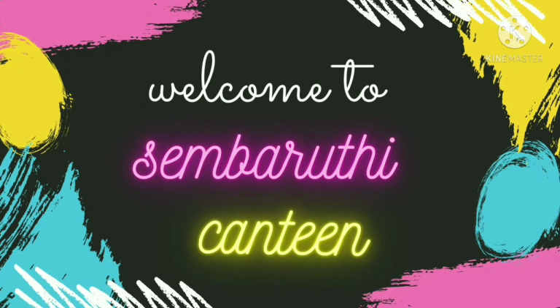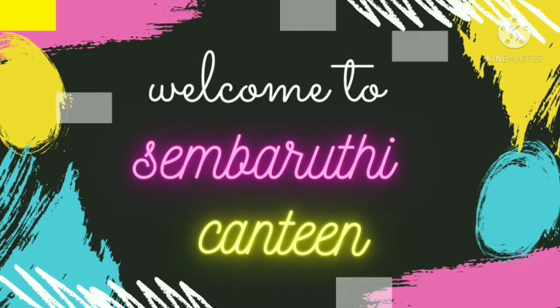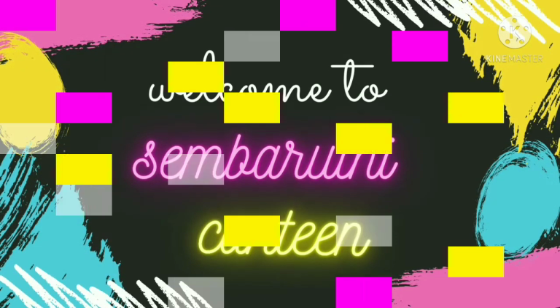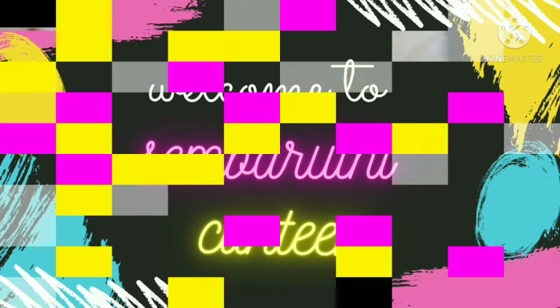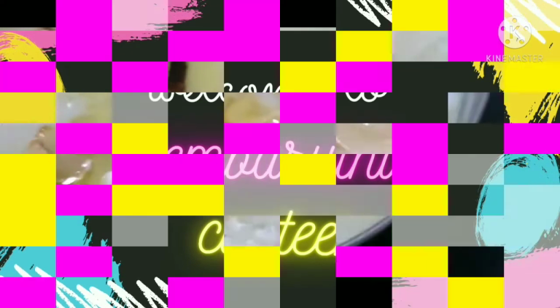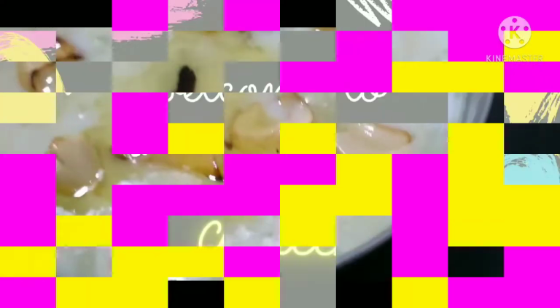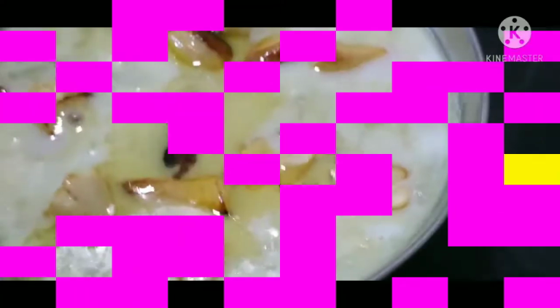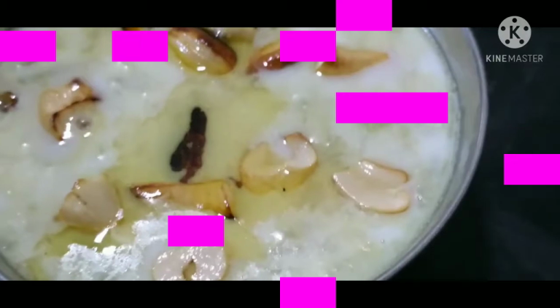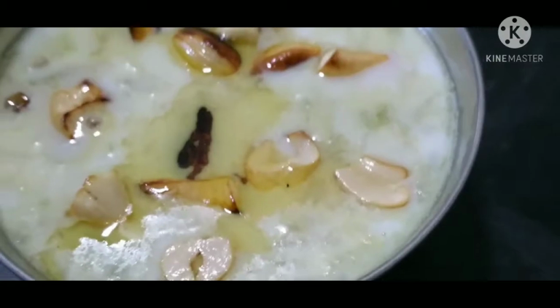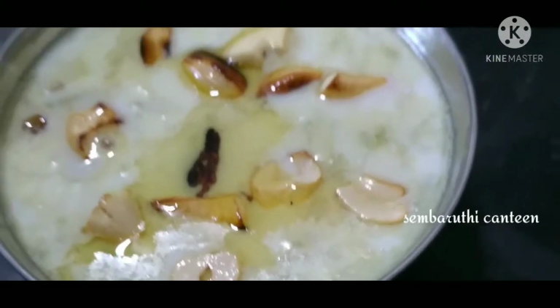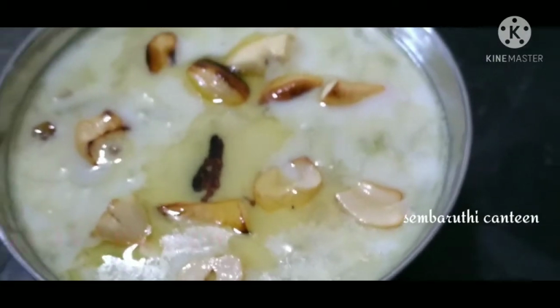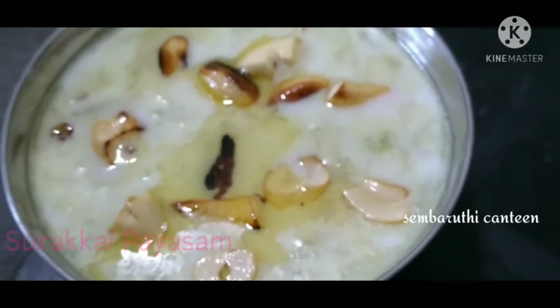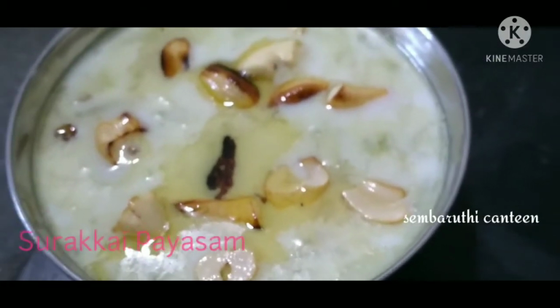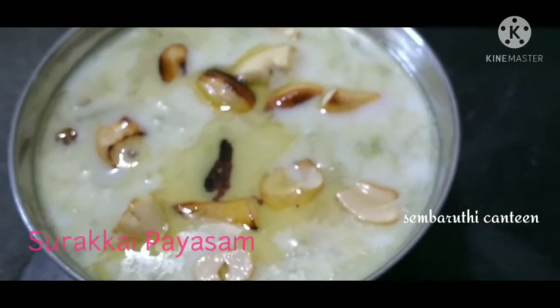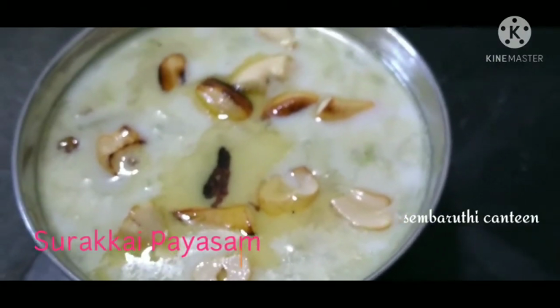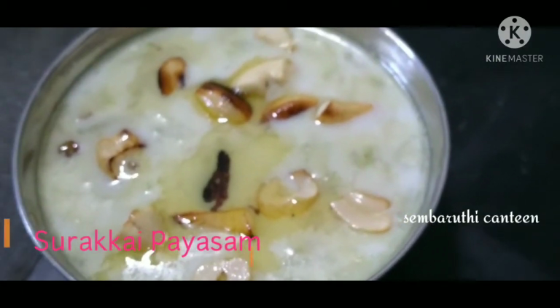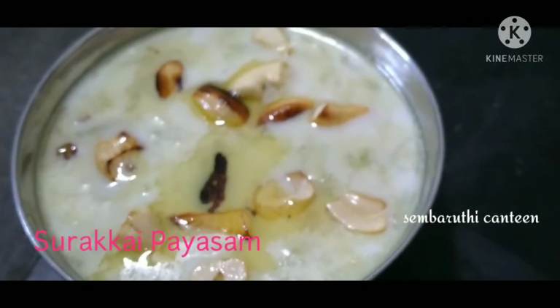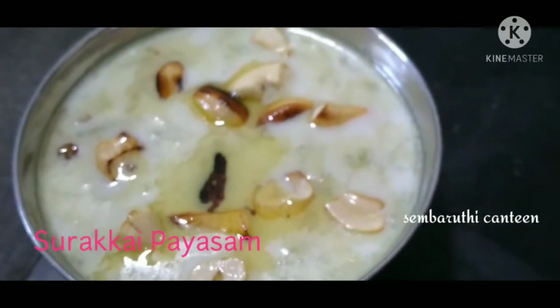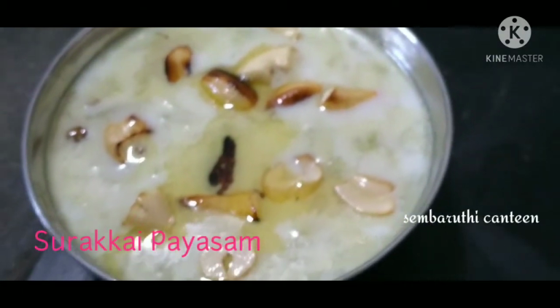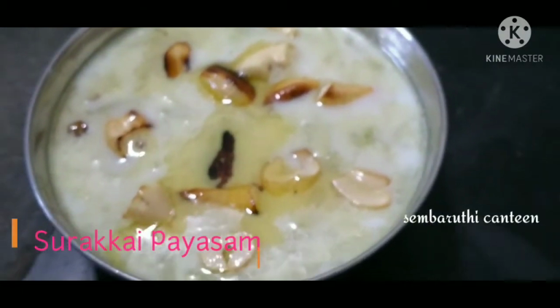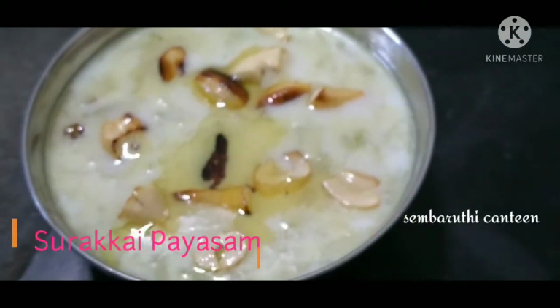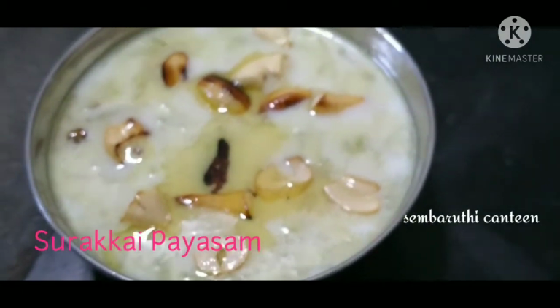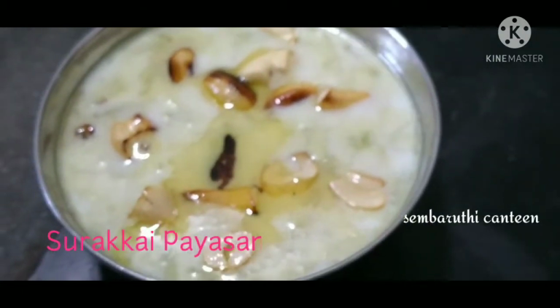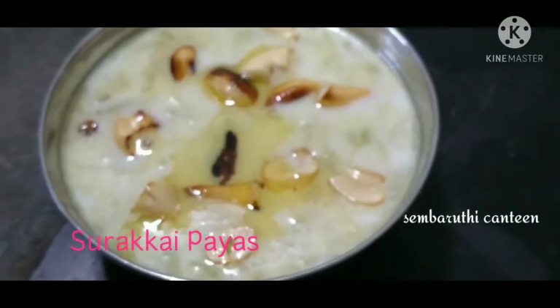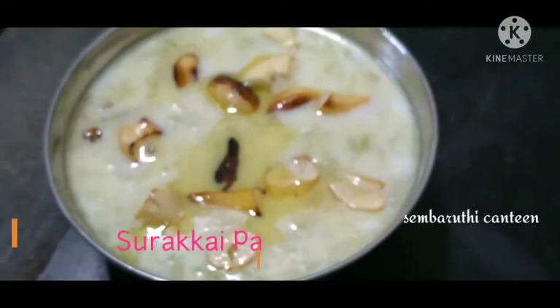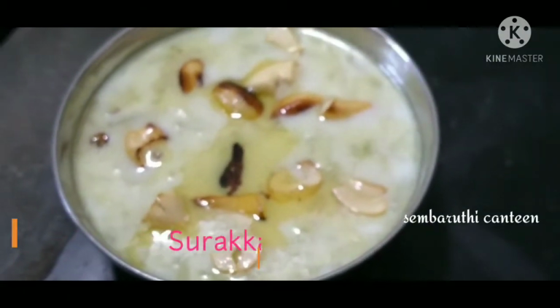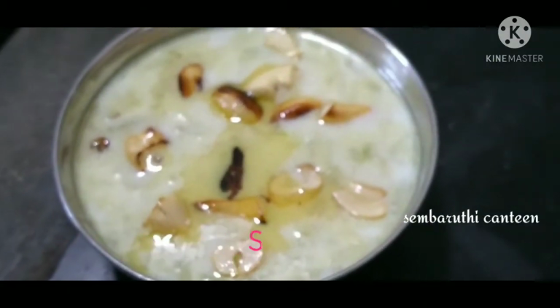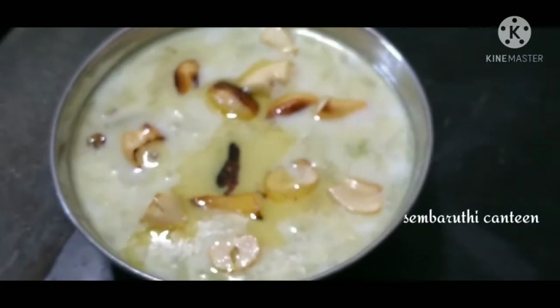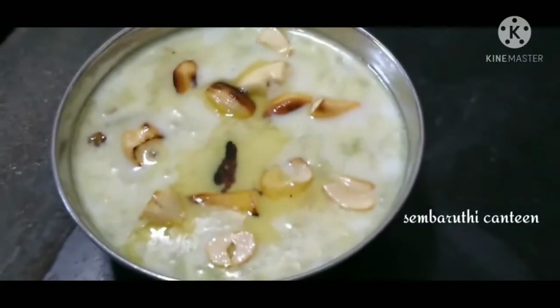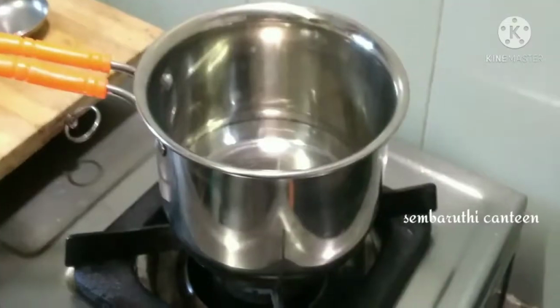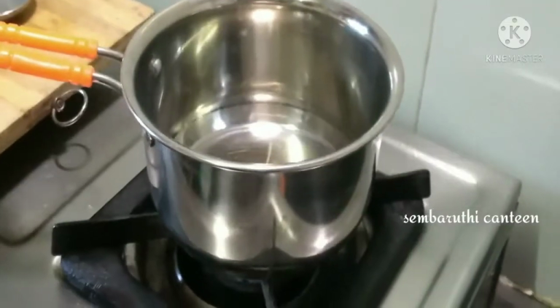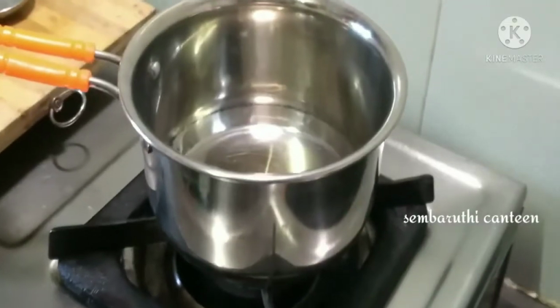Welcome to Semperthi Cante. We are going to put a svaraka. First, we will put a svaraka.